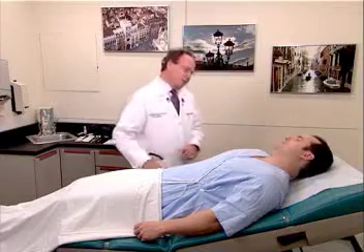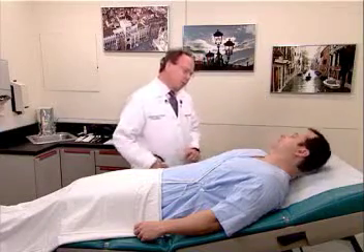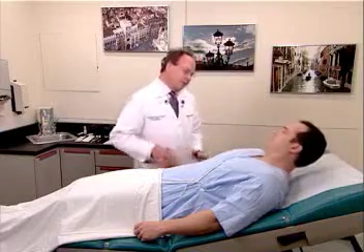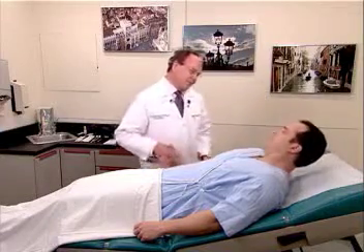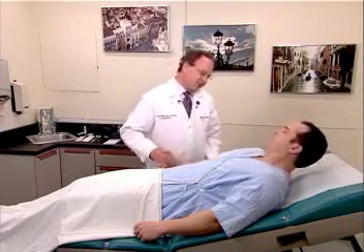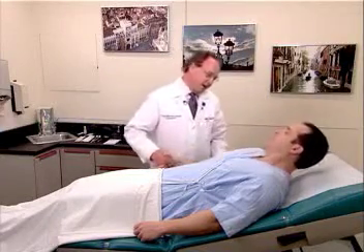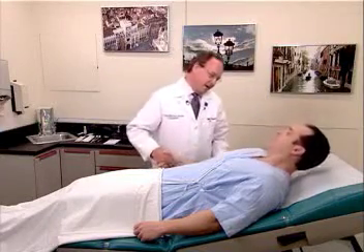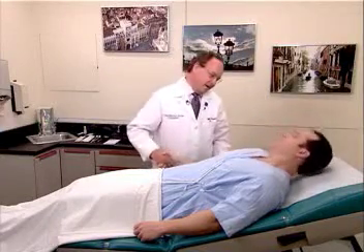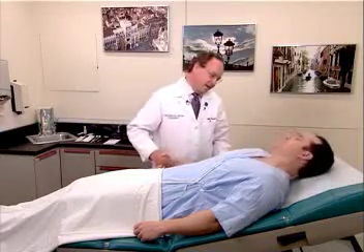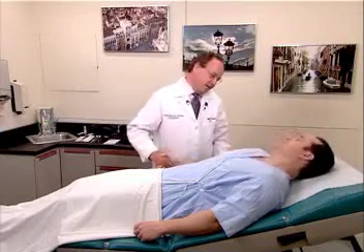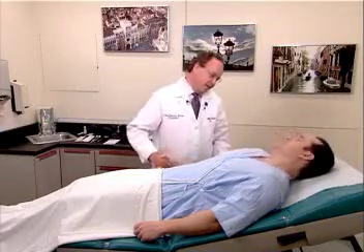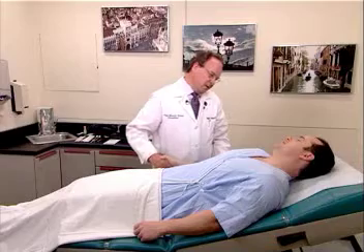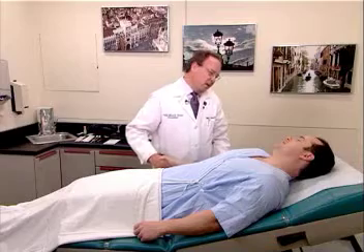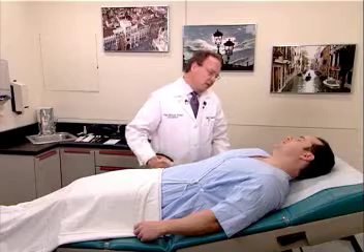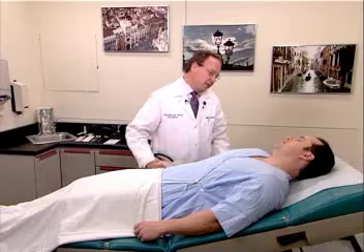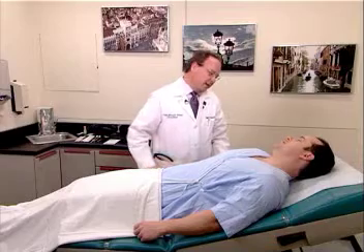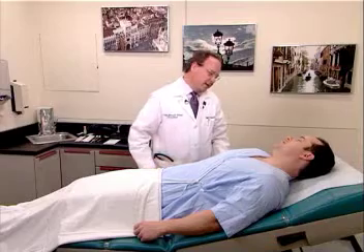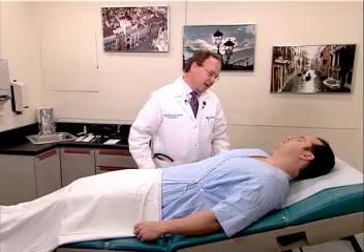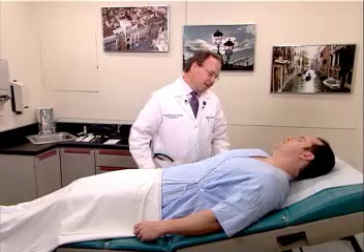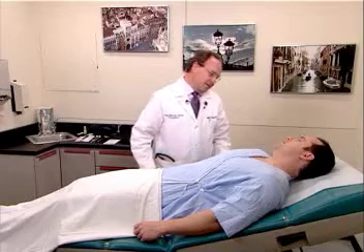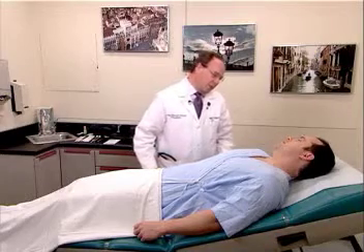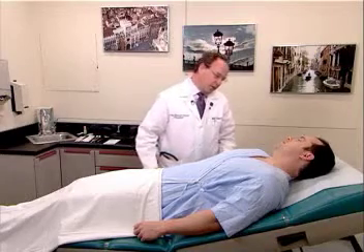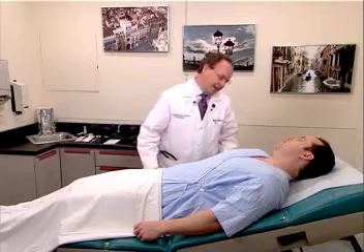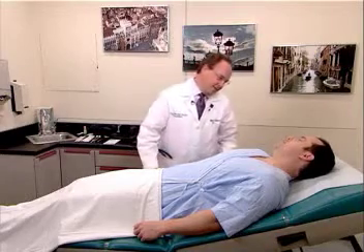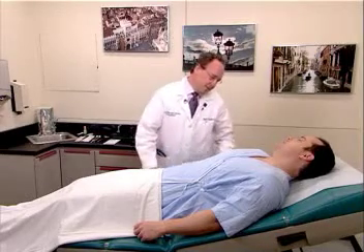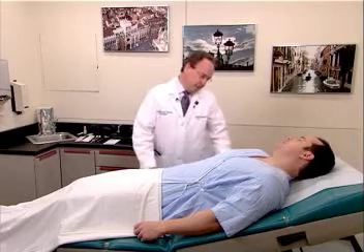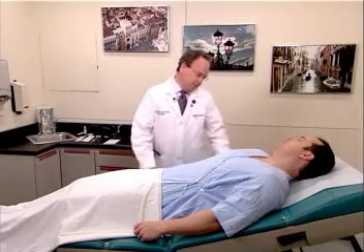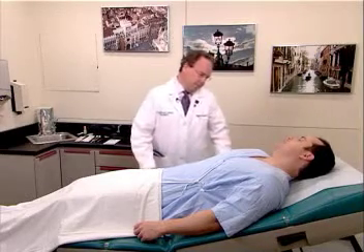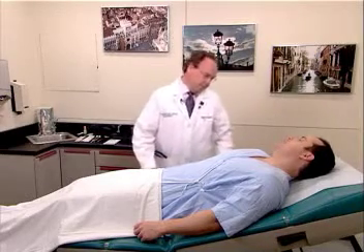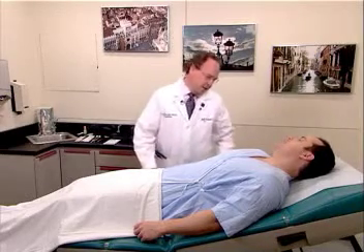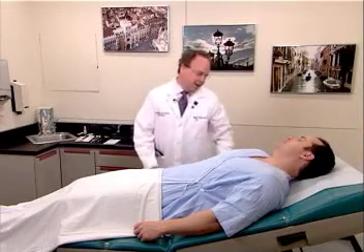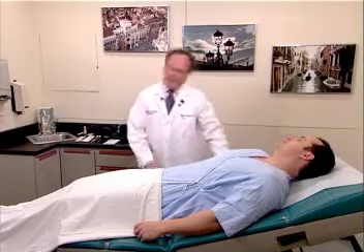I'm Dr. Swartz. How are you today? Before we begin the examination, I'm just going to wash my hands. Are you comfortable? I'm fine. Okay, great.